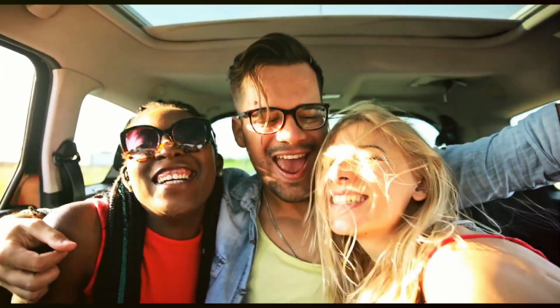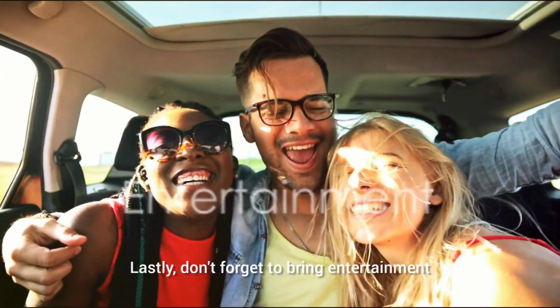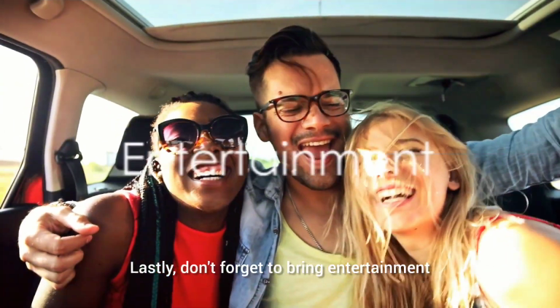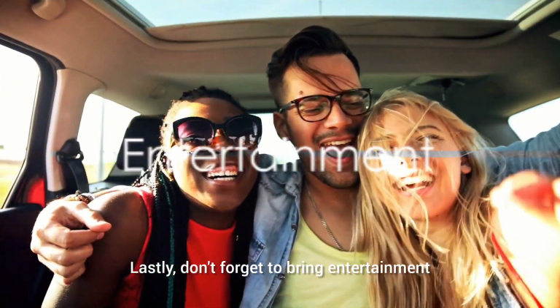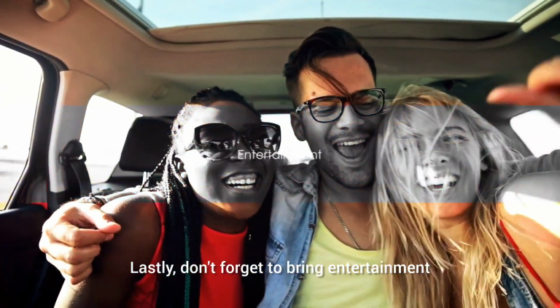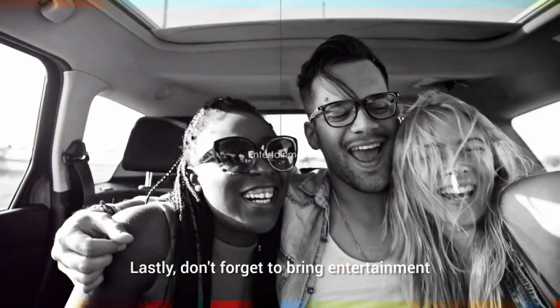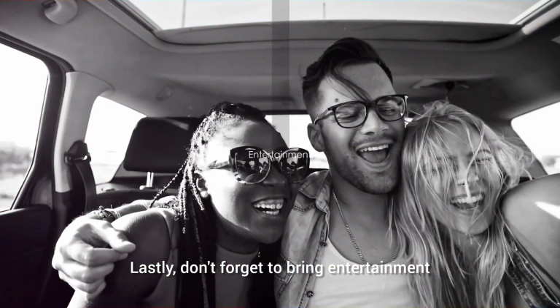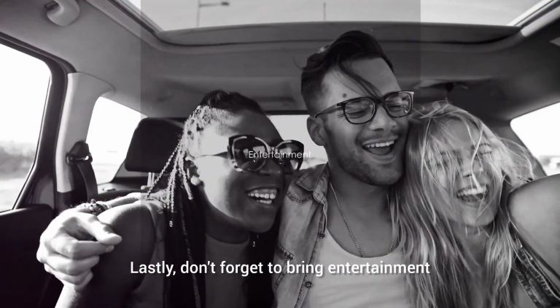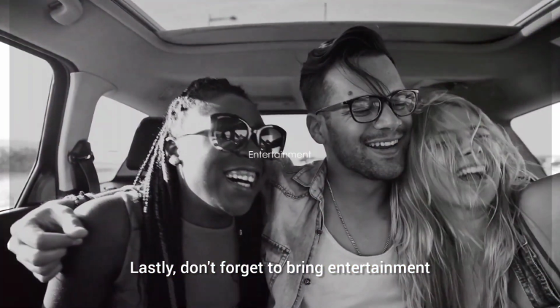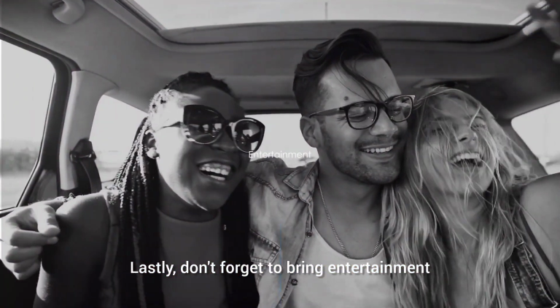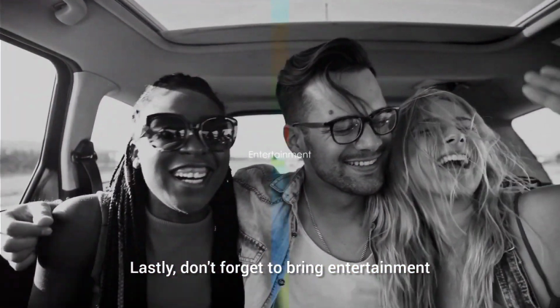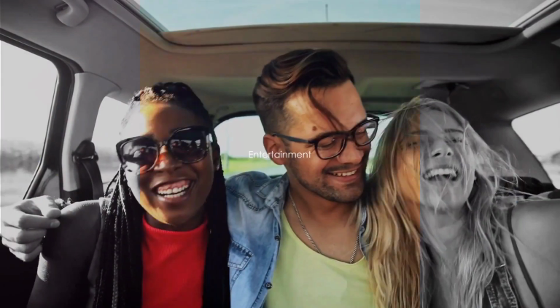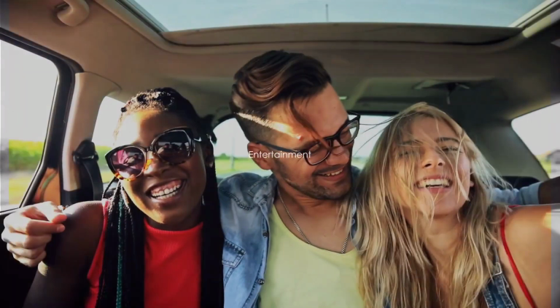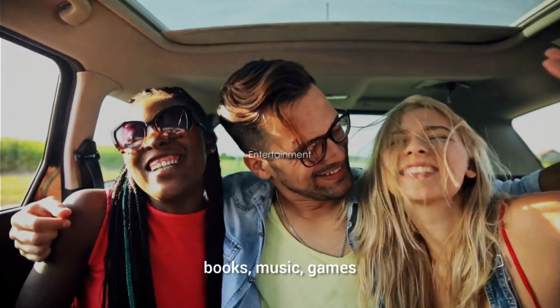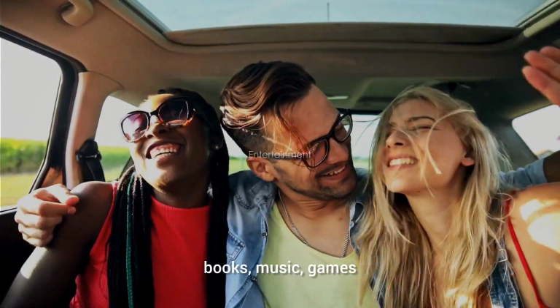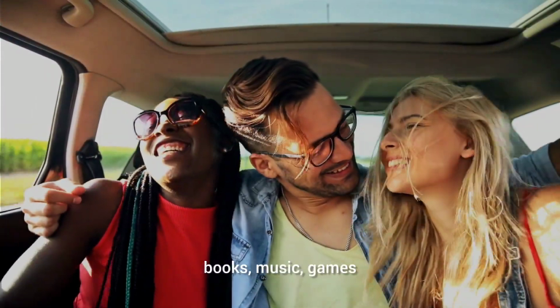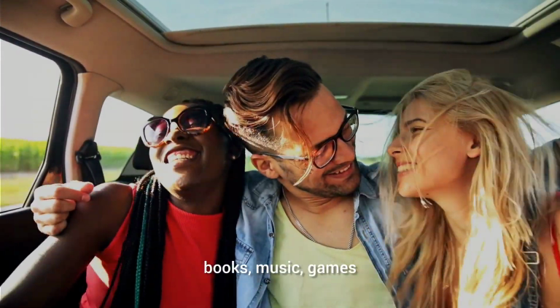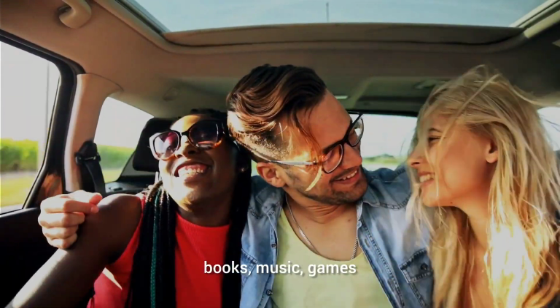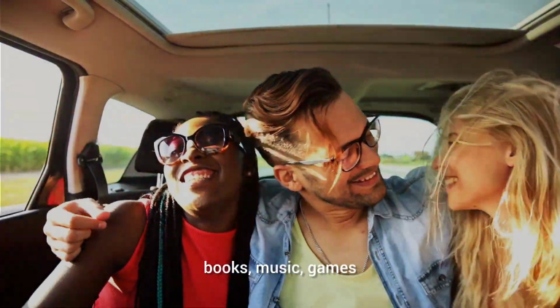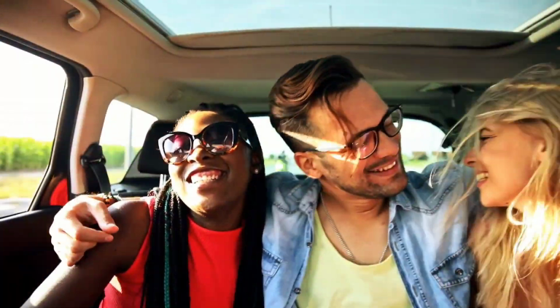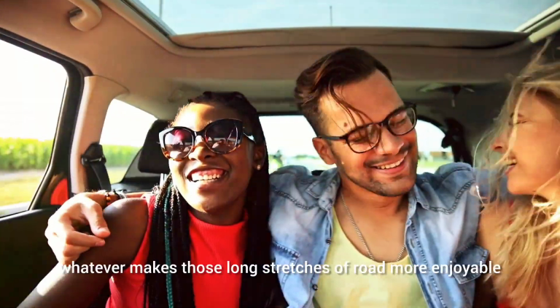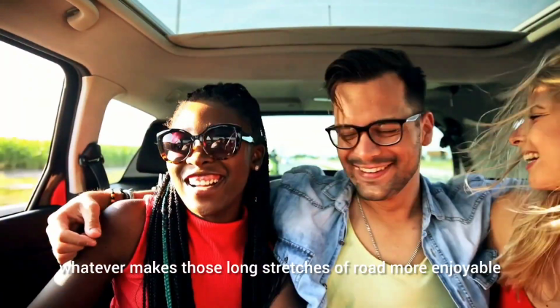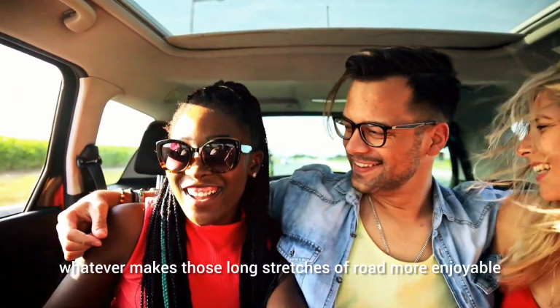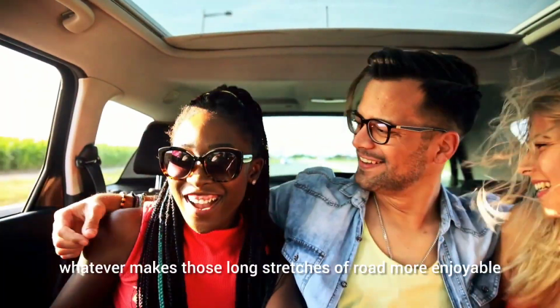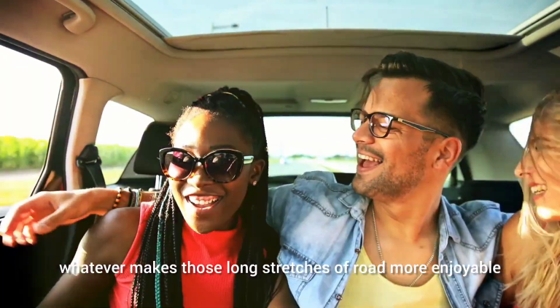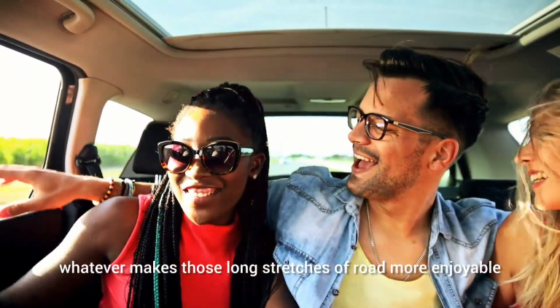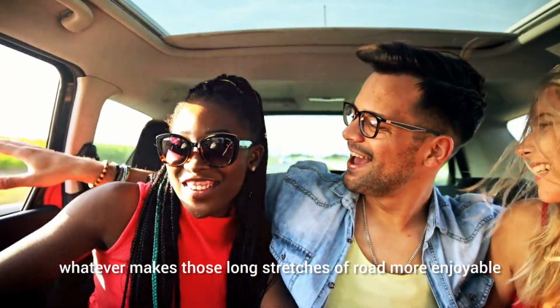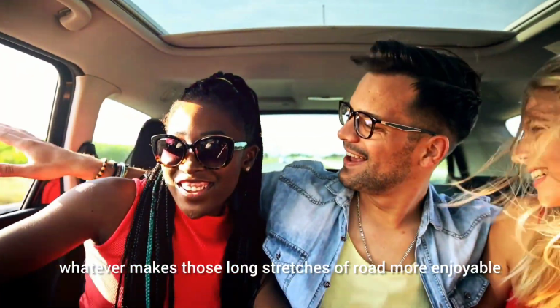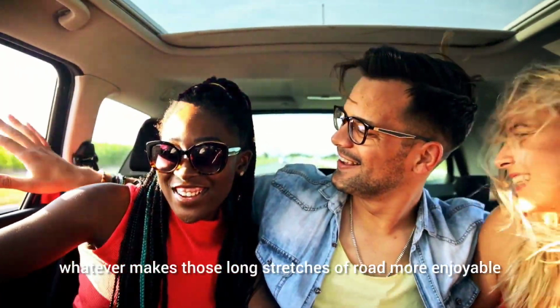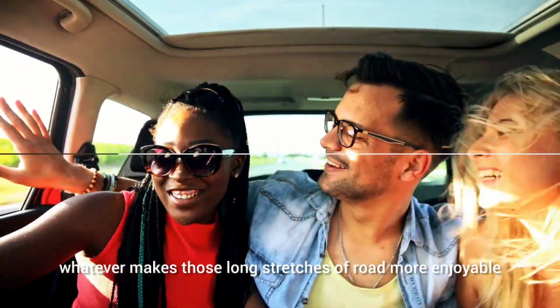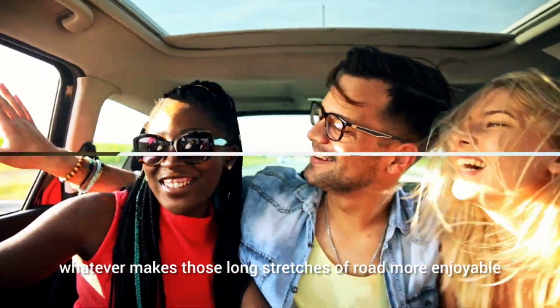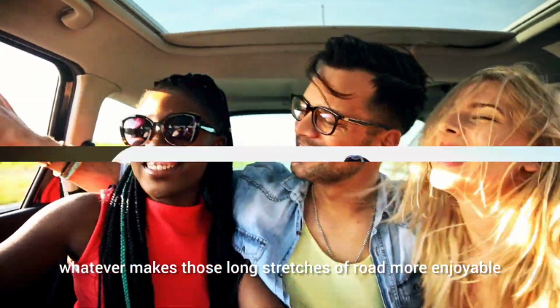Lastly, don't forget to bring entertainment — books, music, games — whatever makes those long stretches of road more enjoyable.